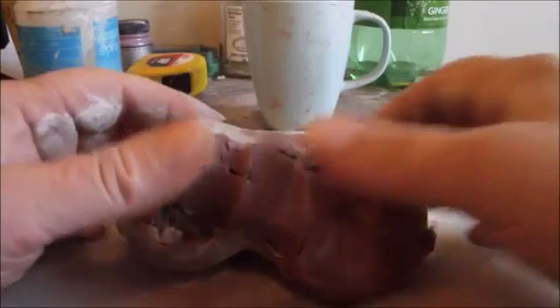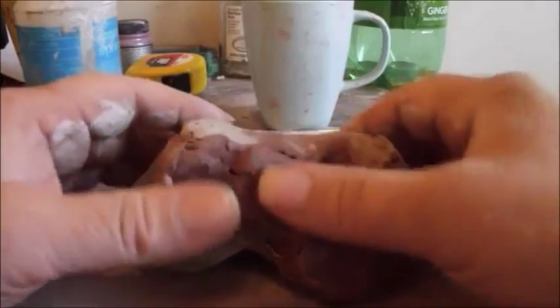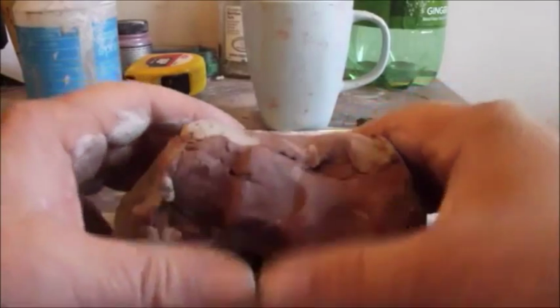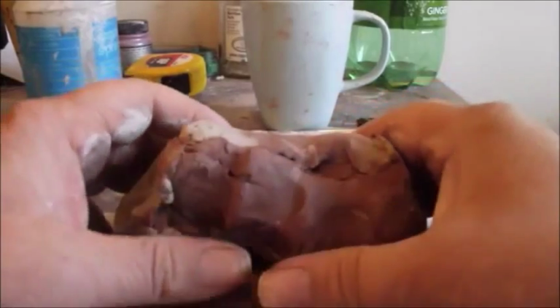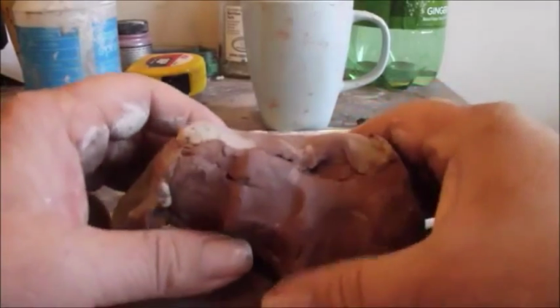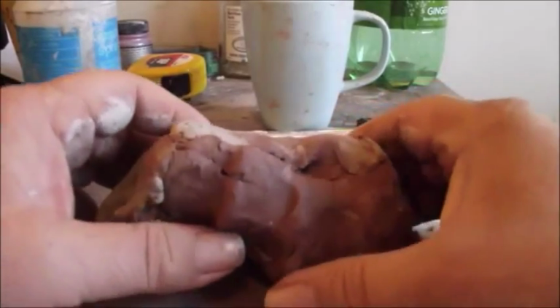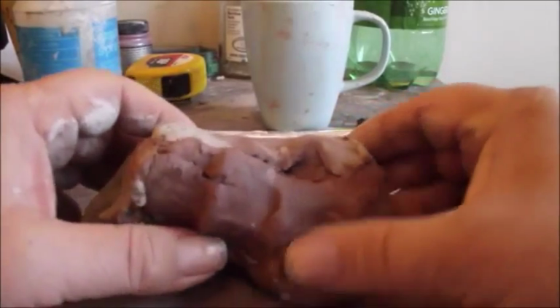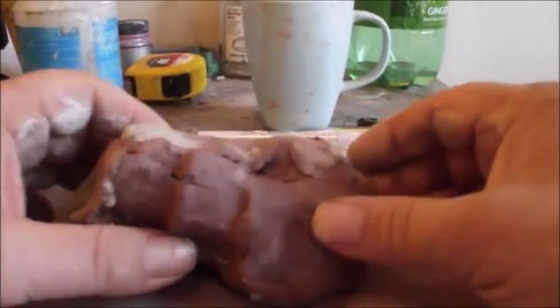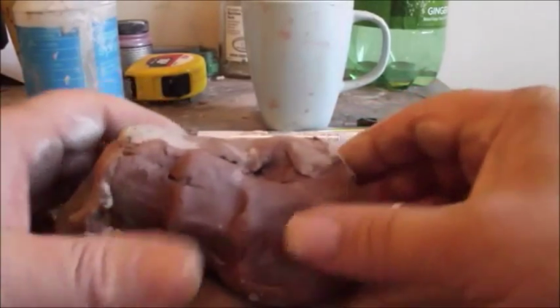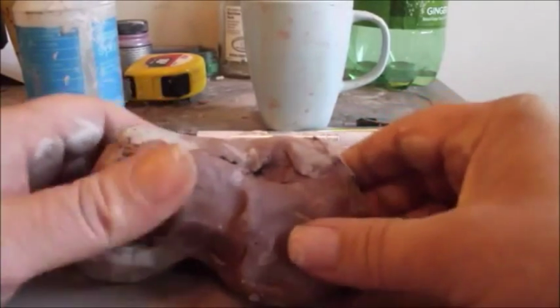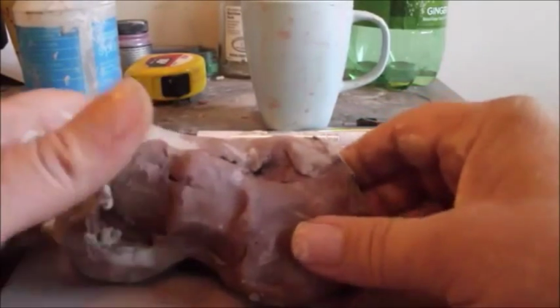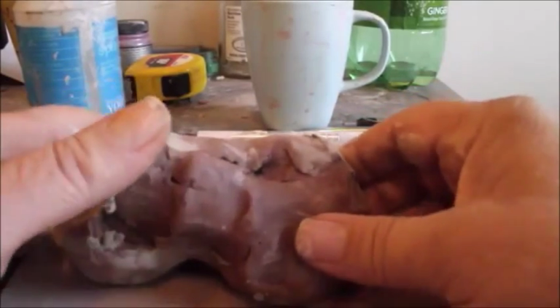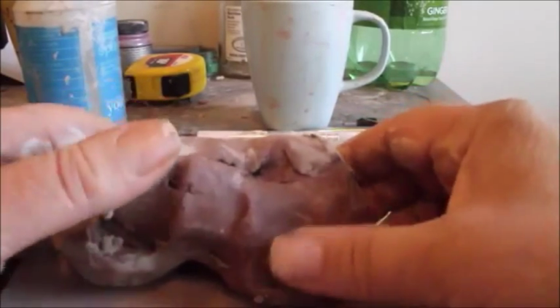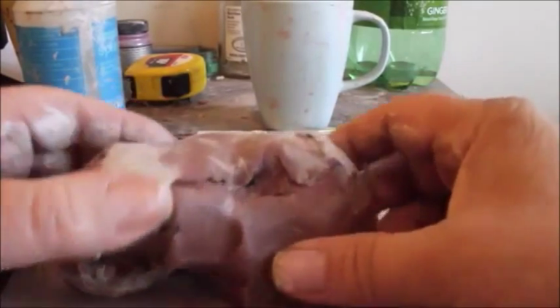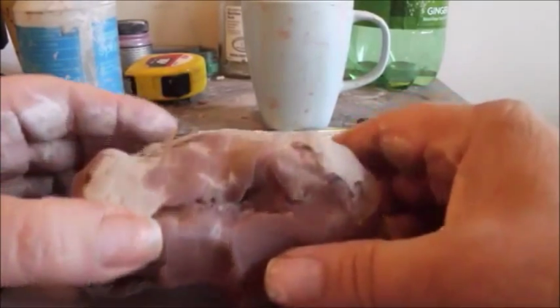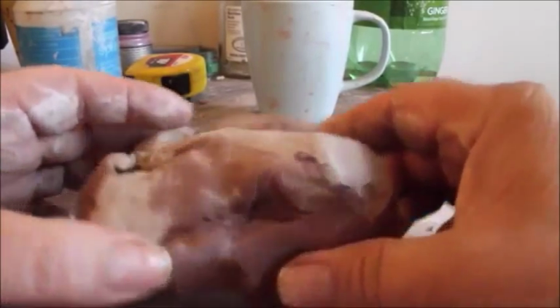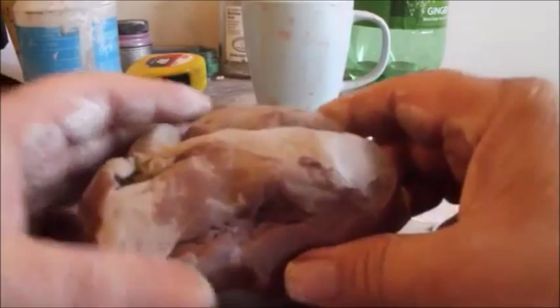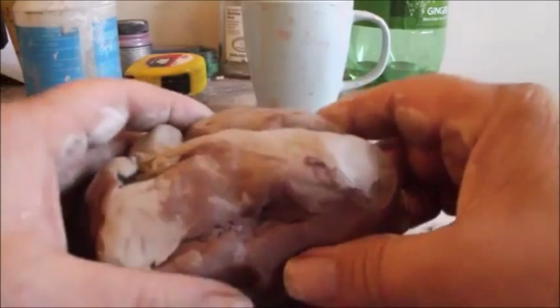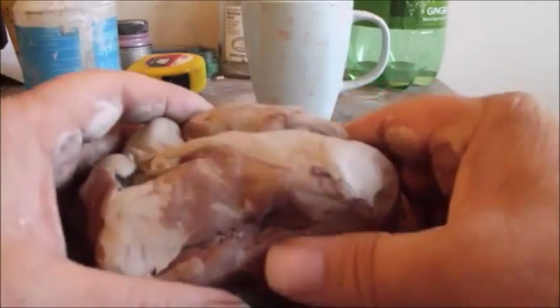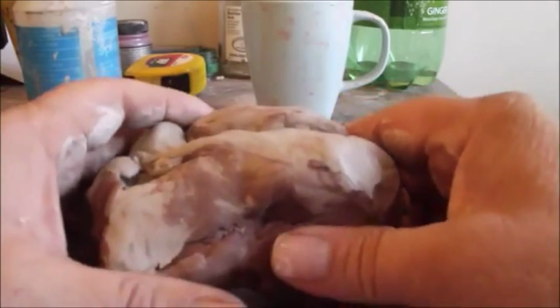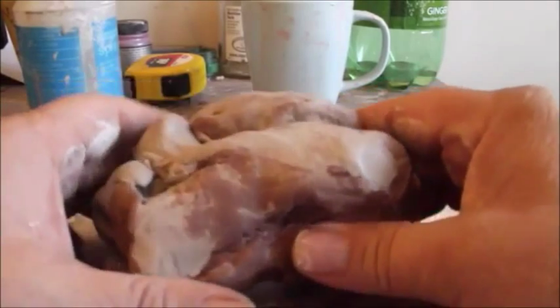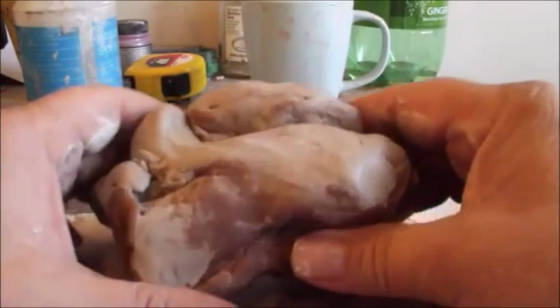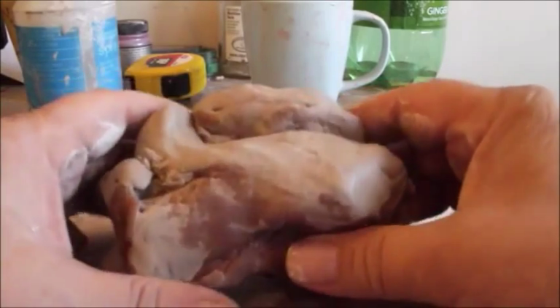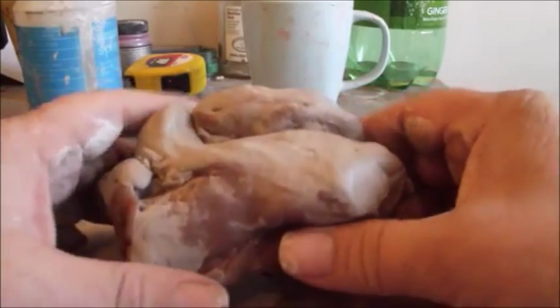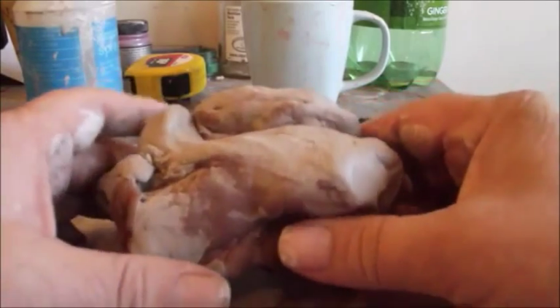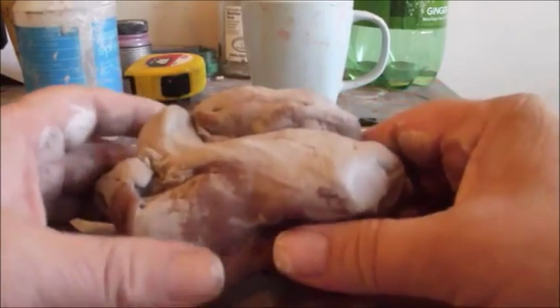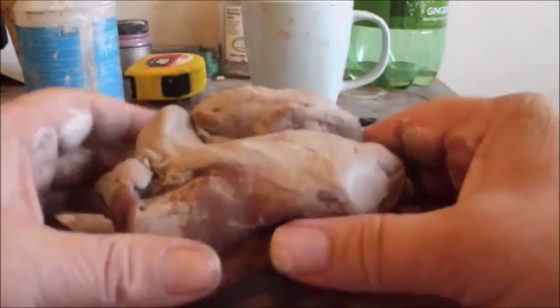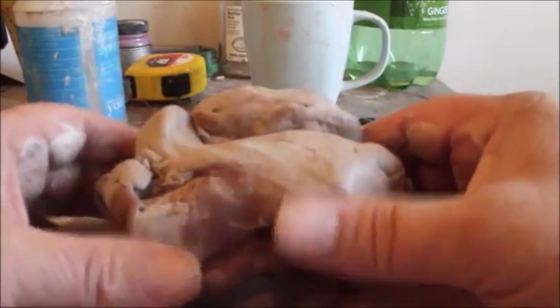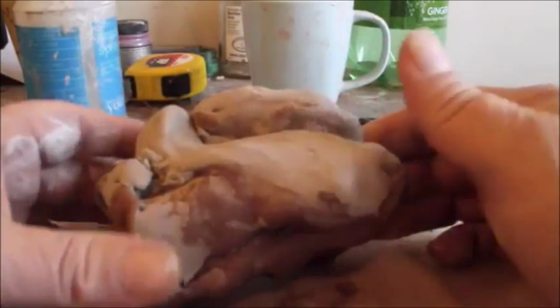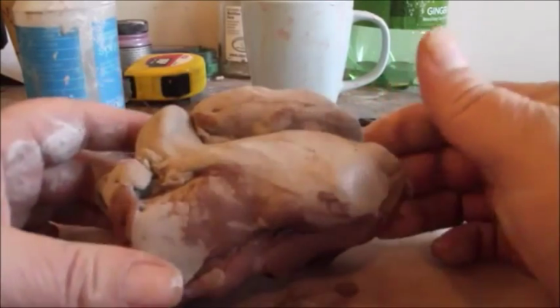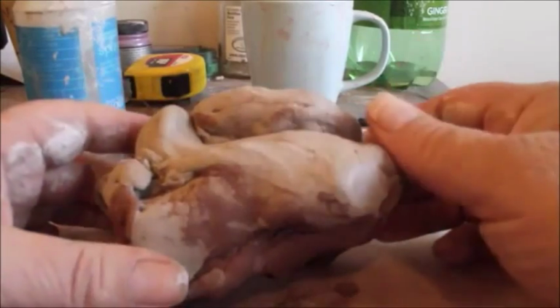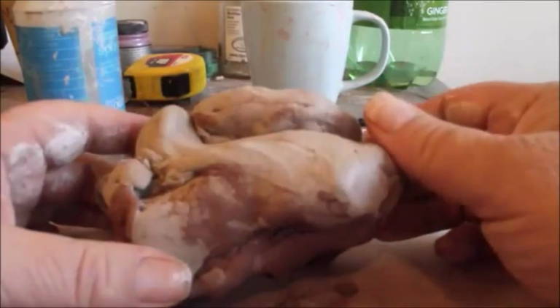Good morning. This is Jacob Folger. I'm an artist and sculptor, and today I'm going to show you how to make a pig.